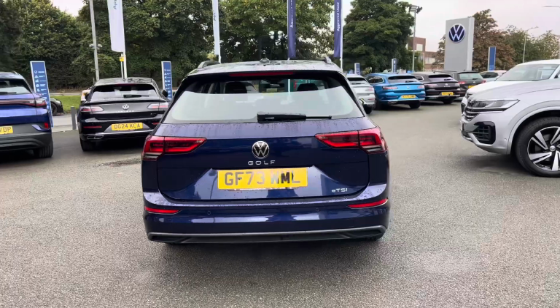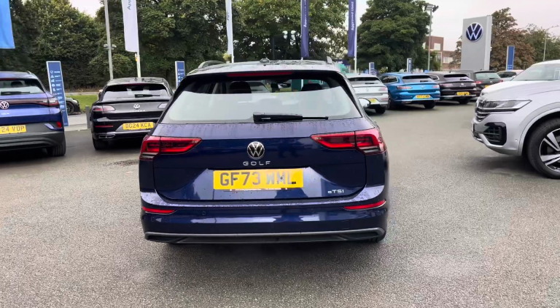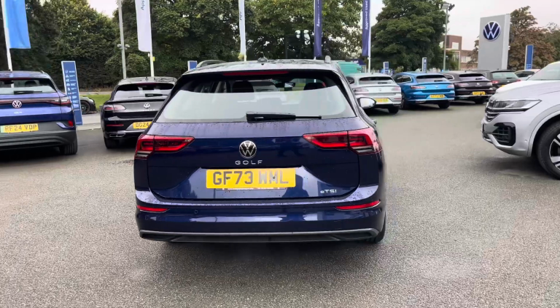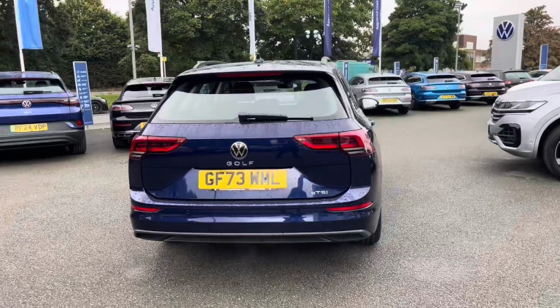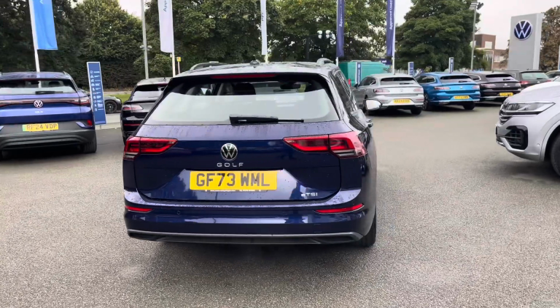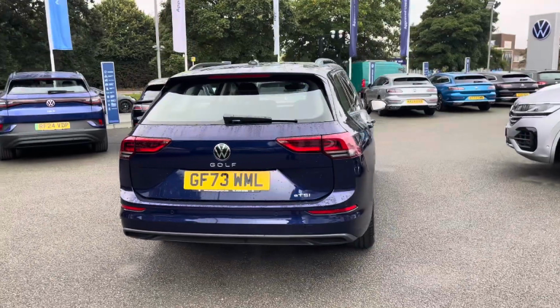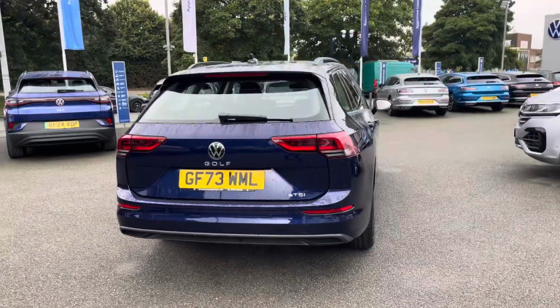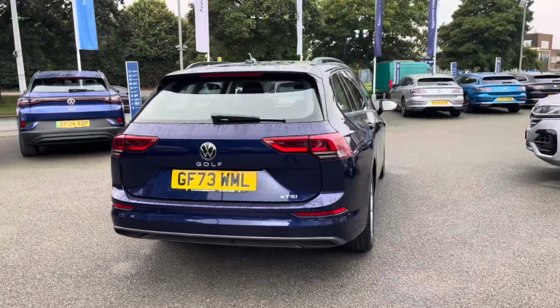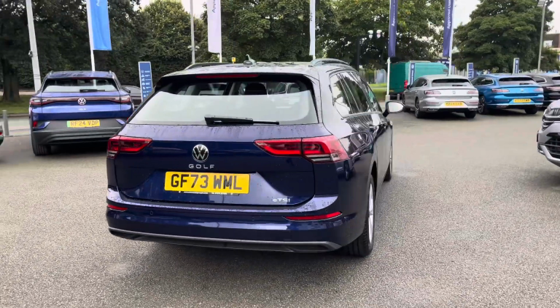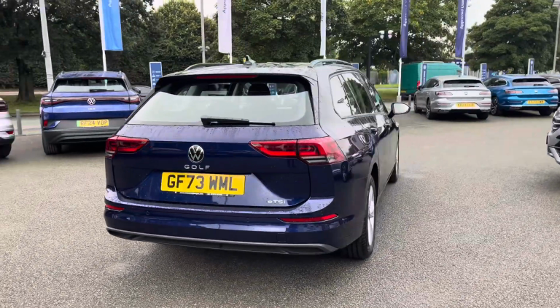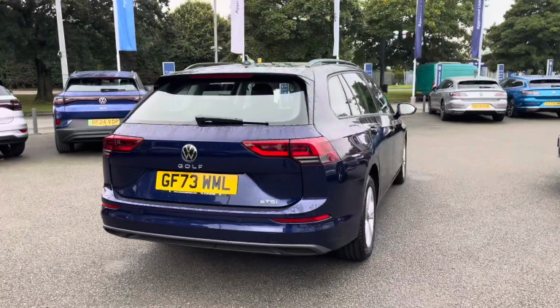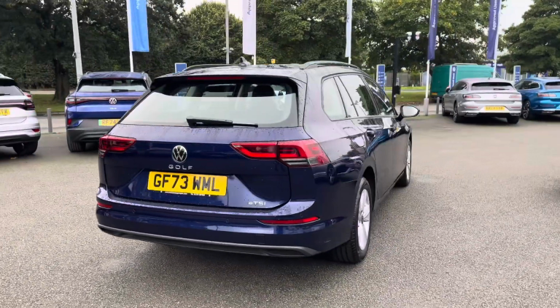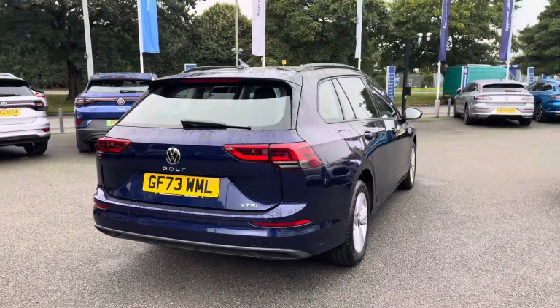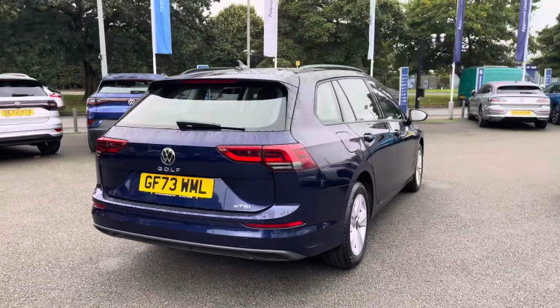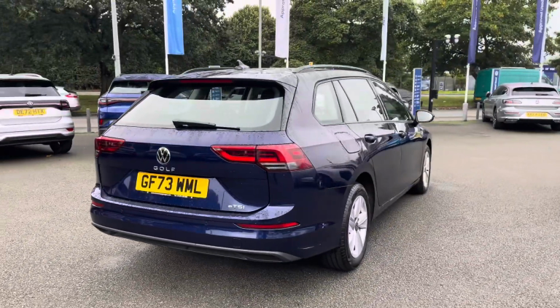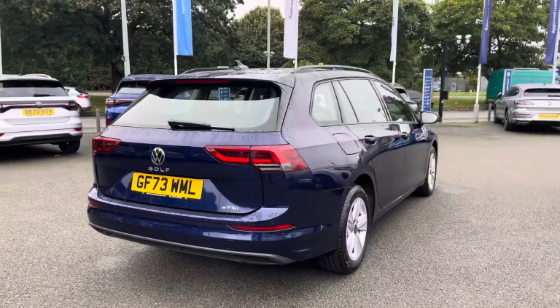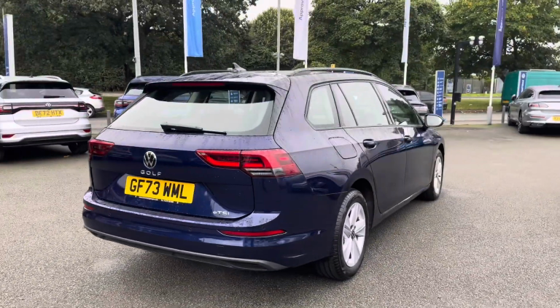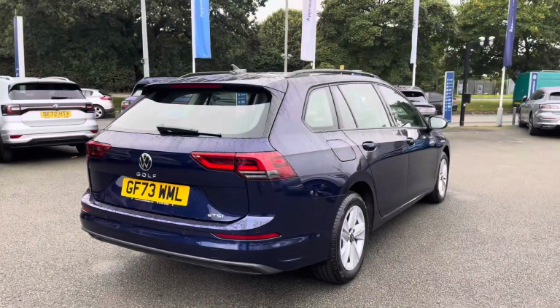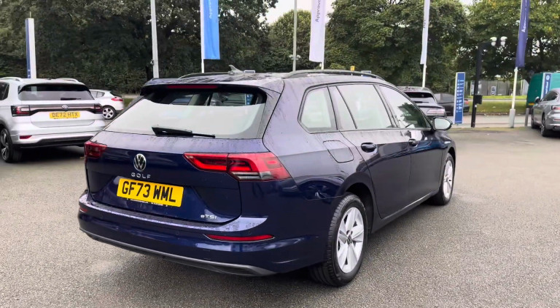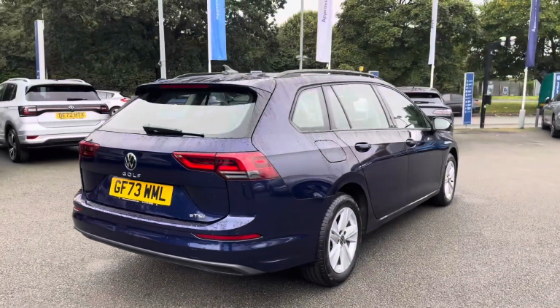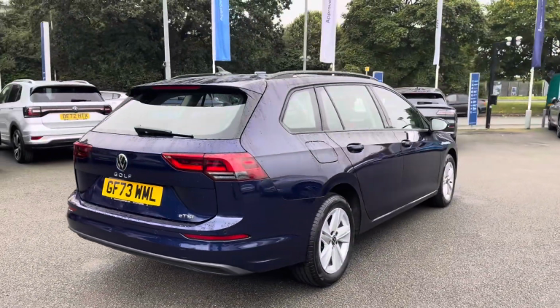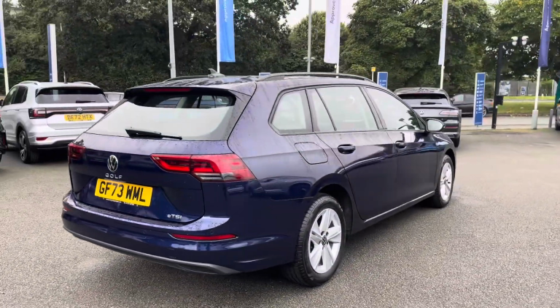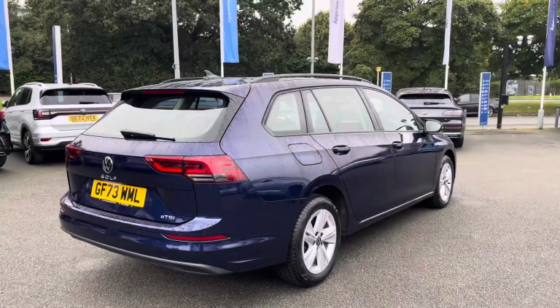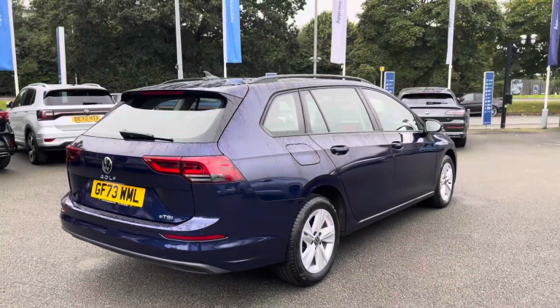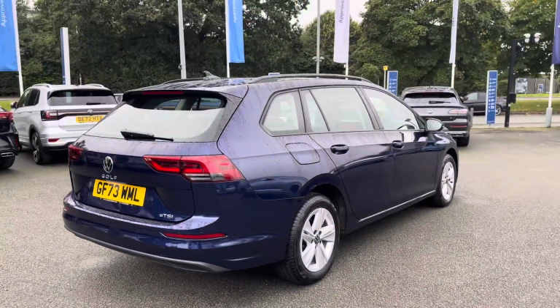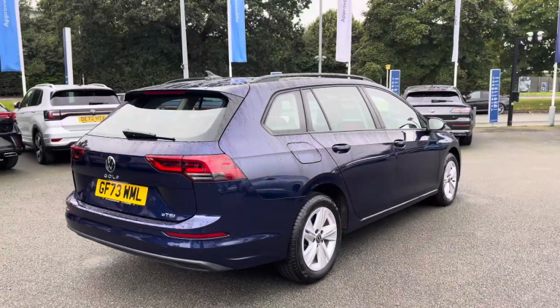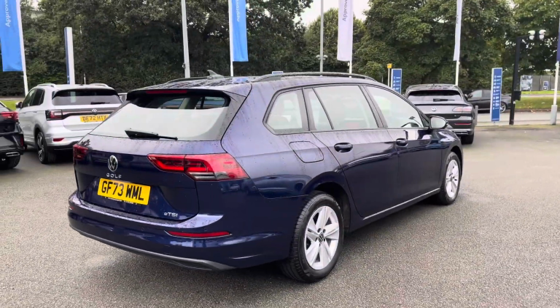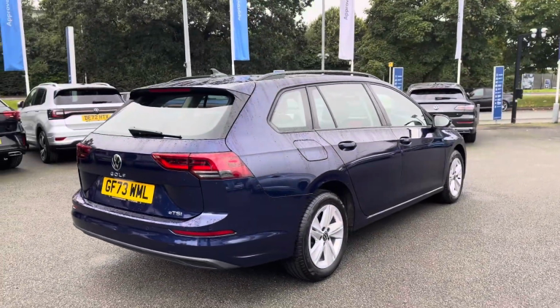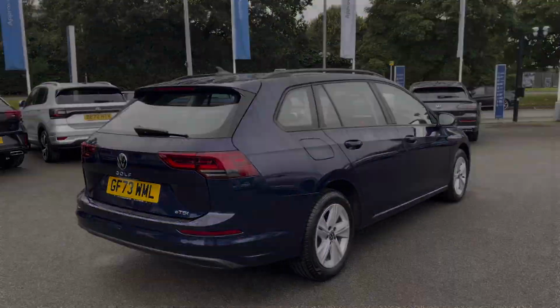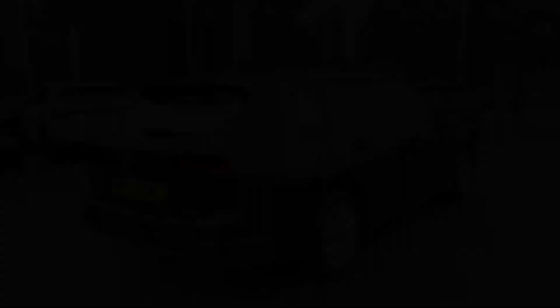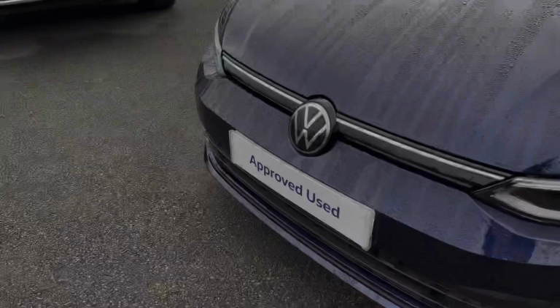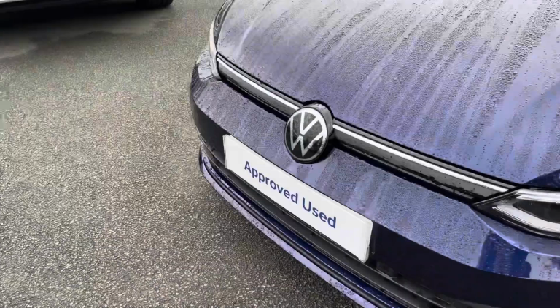You'll have peace of mind motoring with this vehicle as well, with the remainder of a 3-year manufacturer warranty and a full service history.